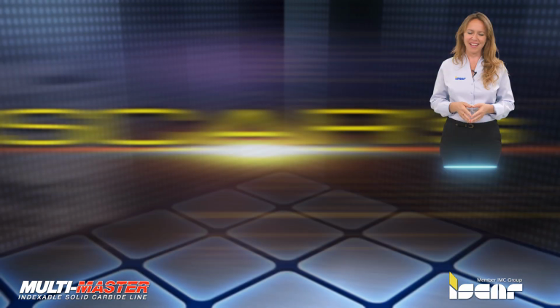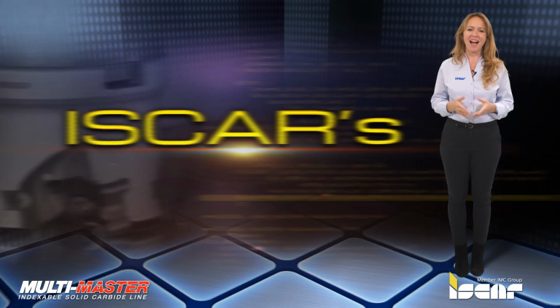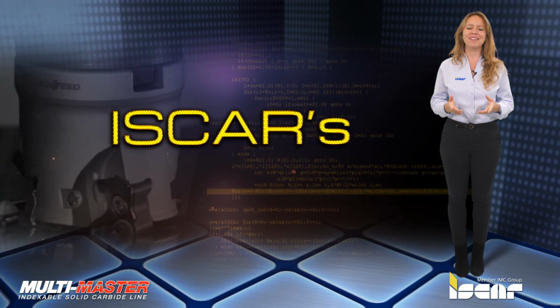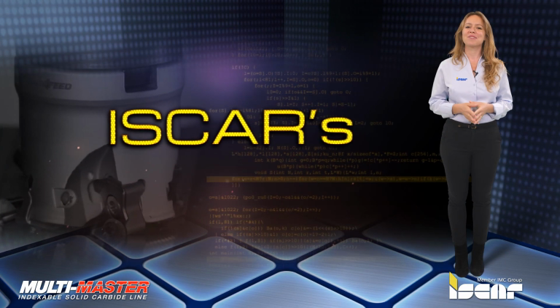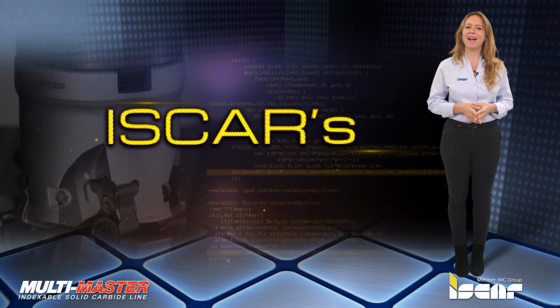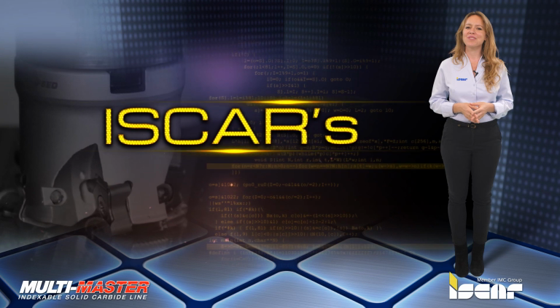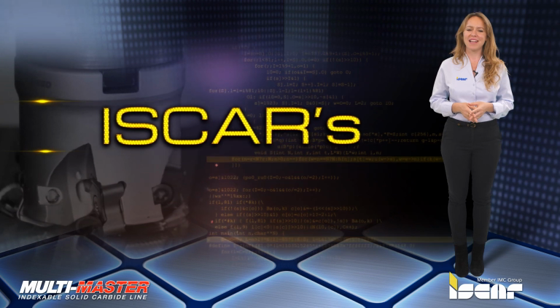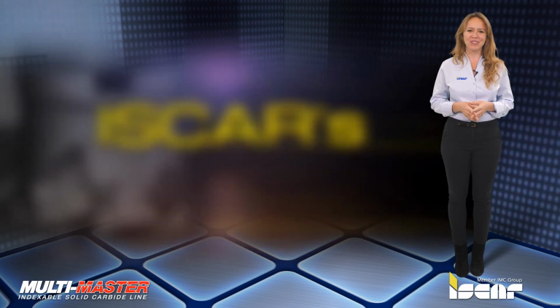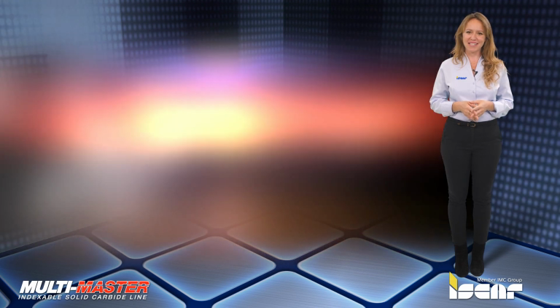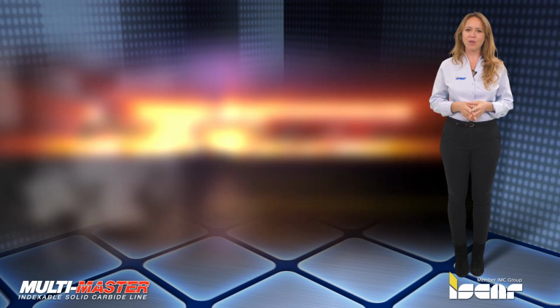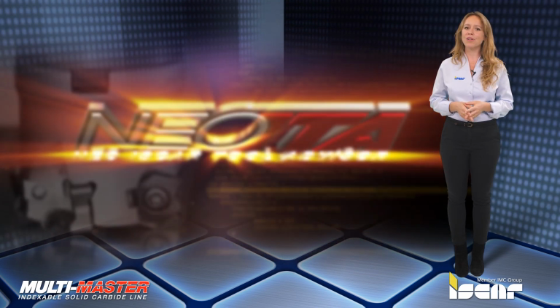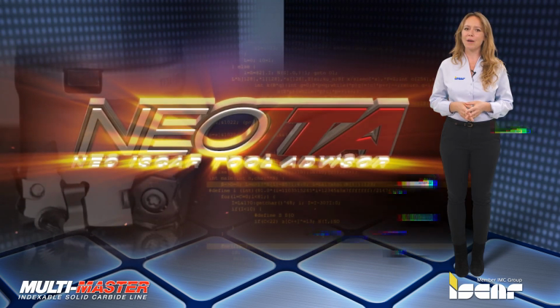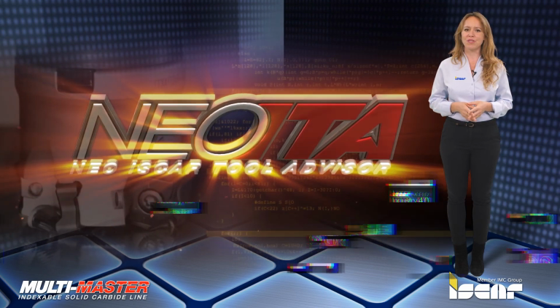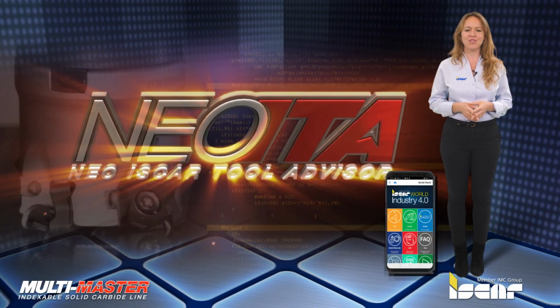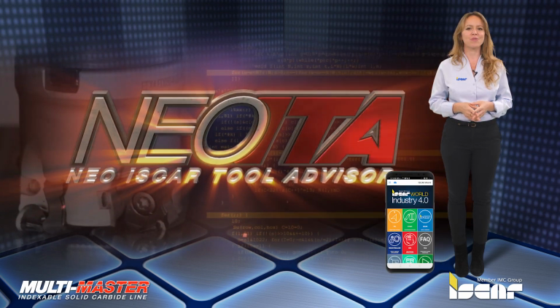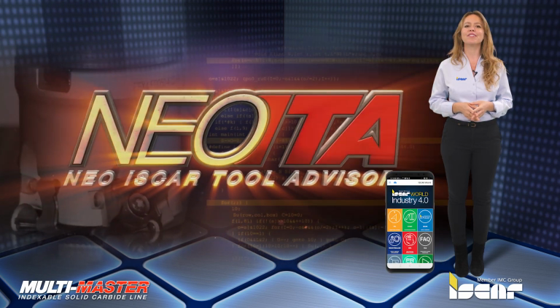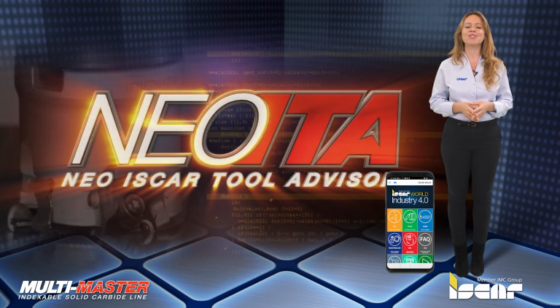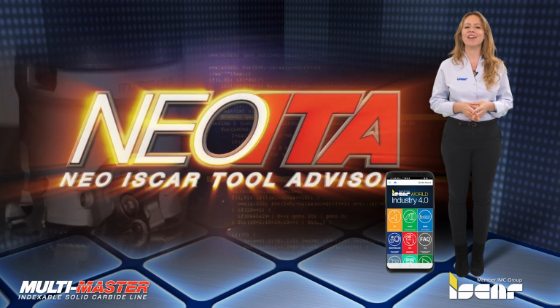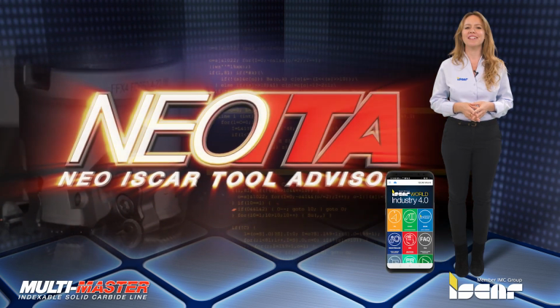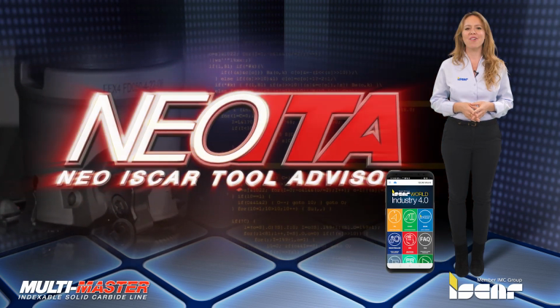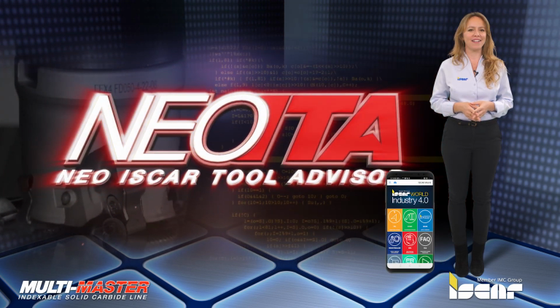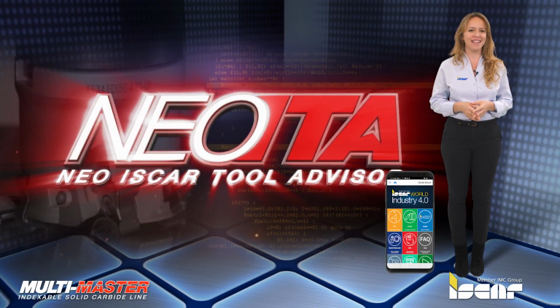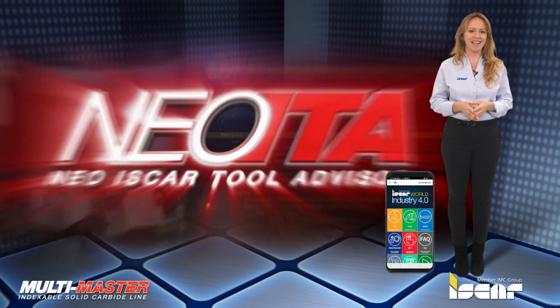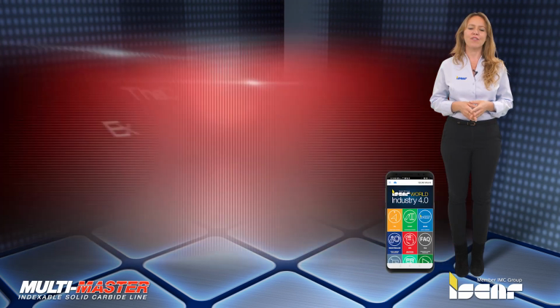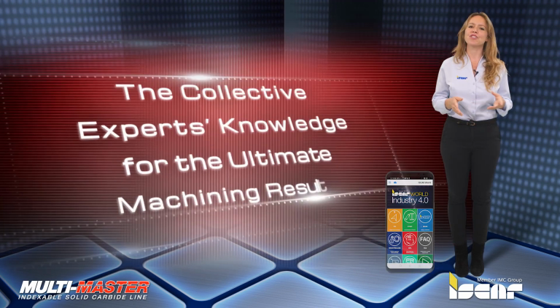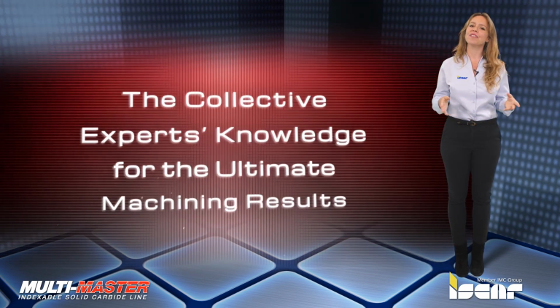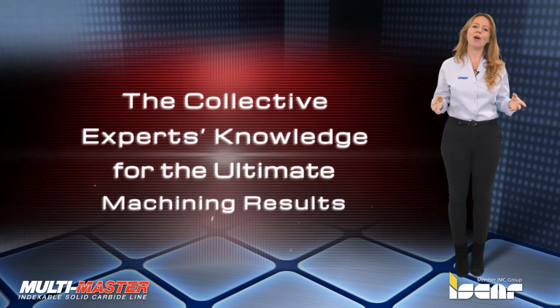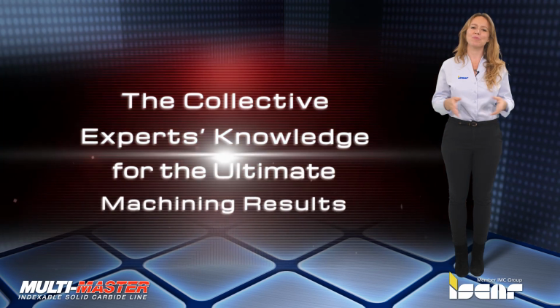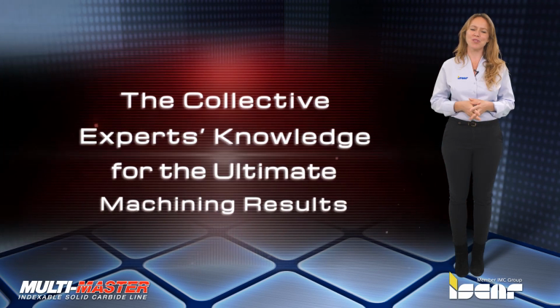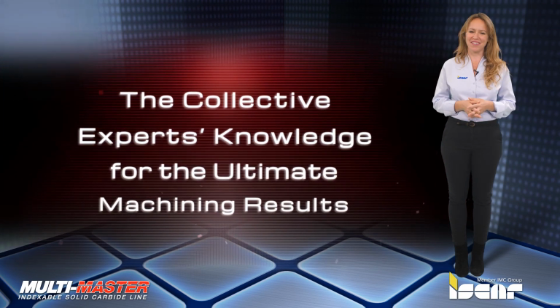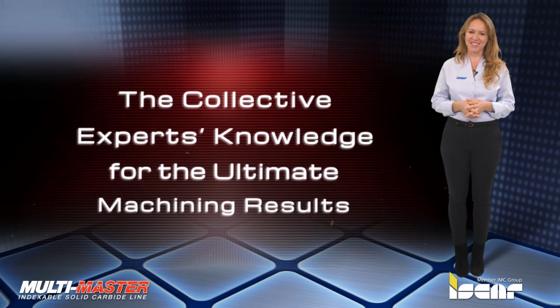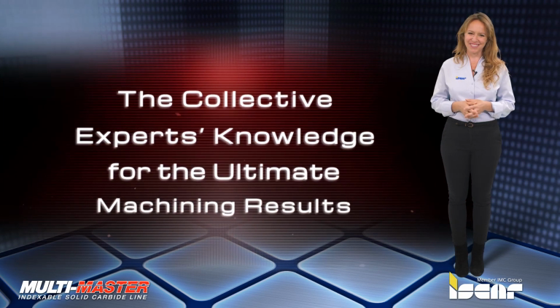Download the ISCAR World app, which features the revolutionary Neo ITA for achieving optimal machining results.